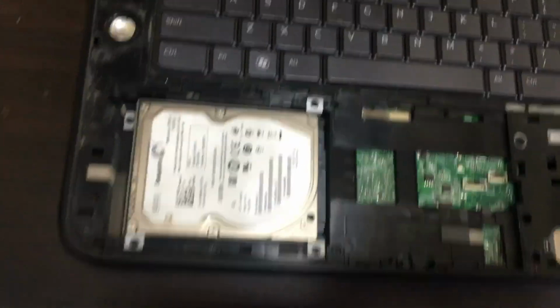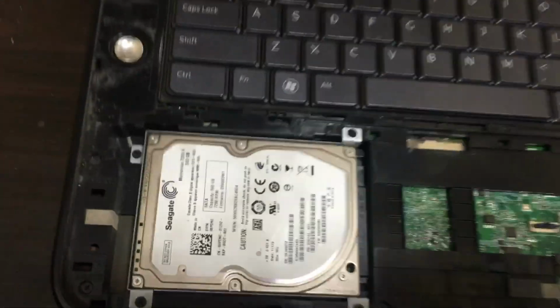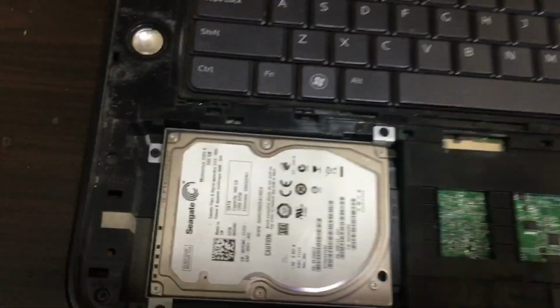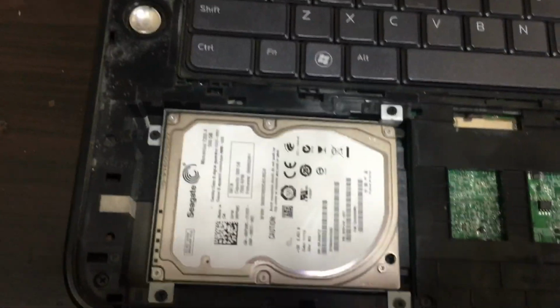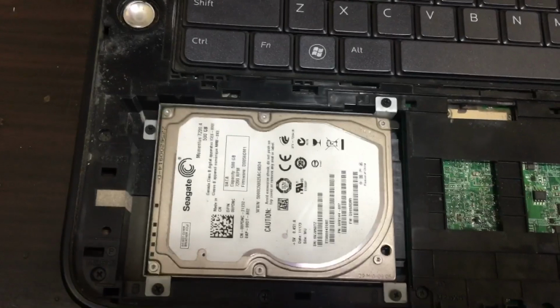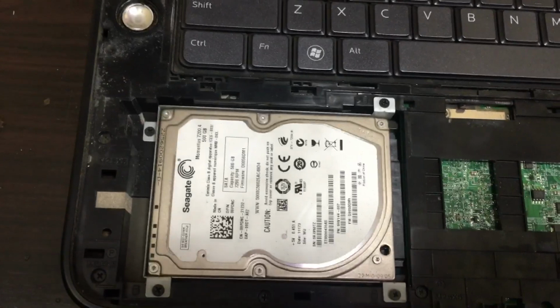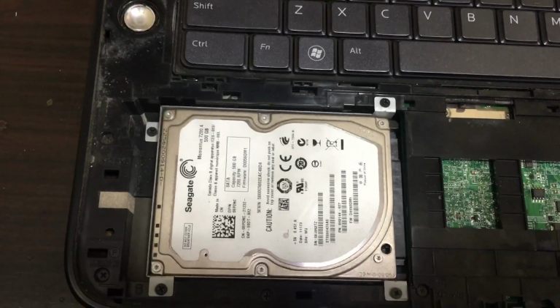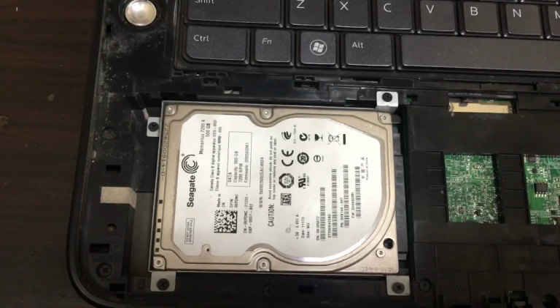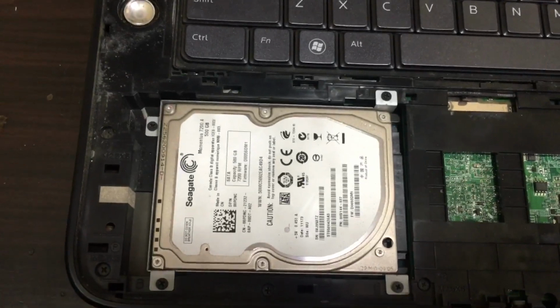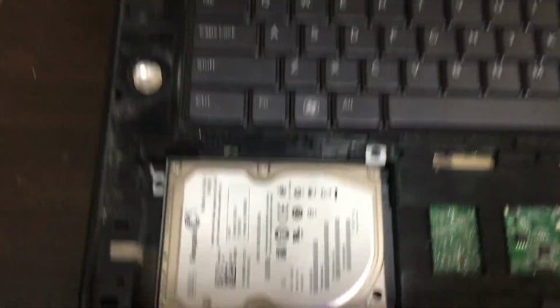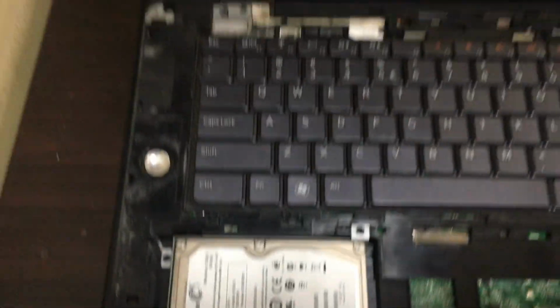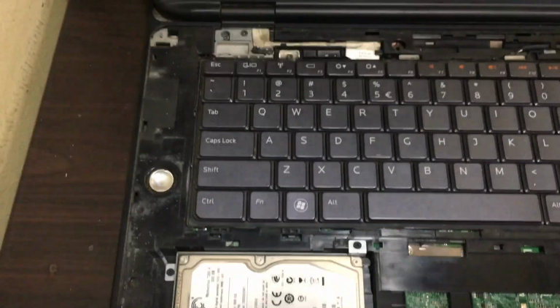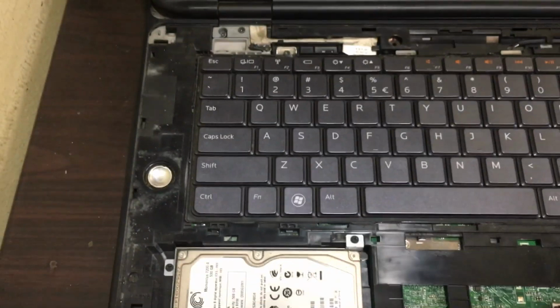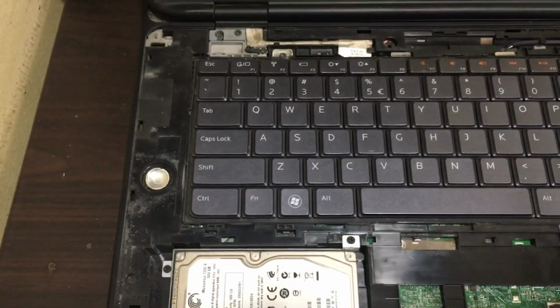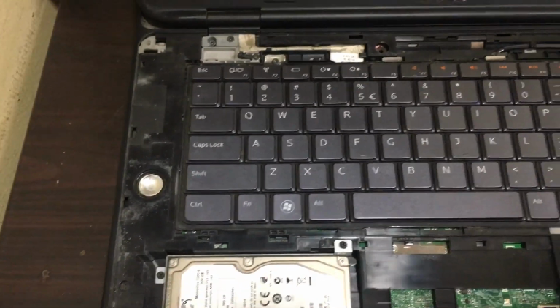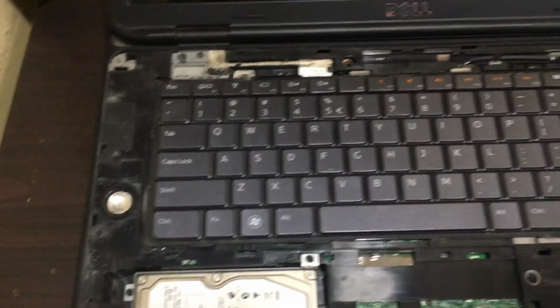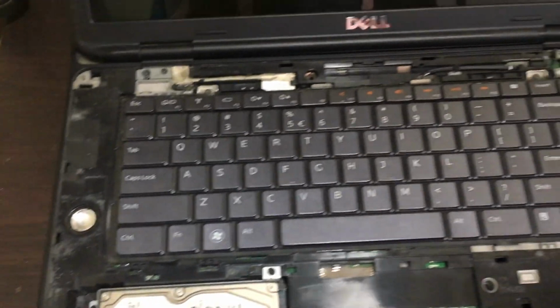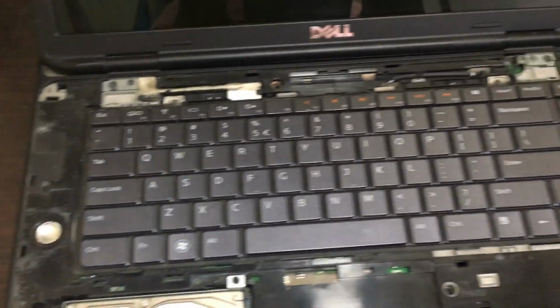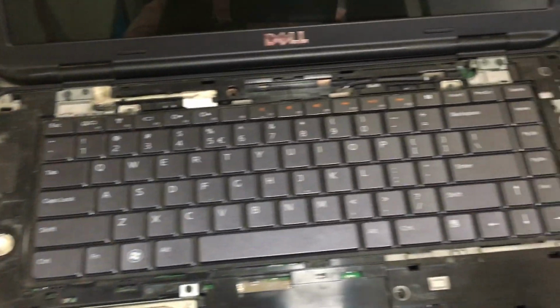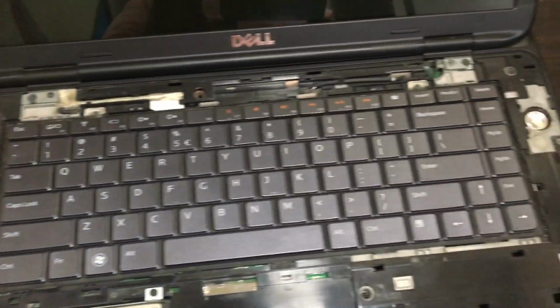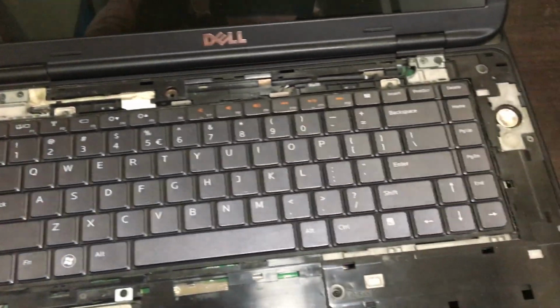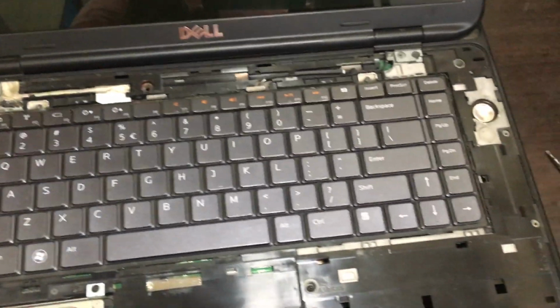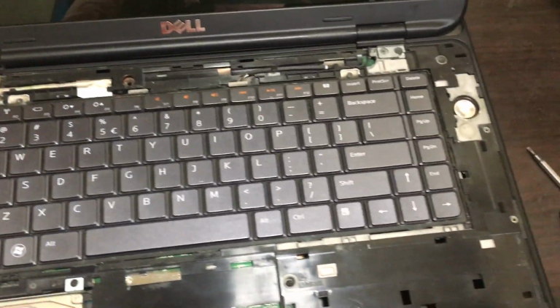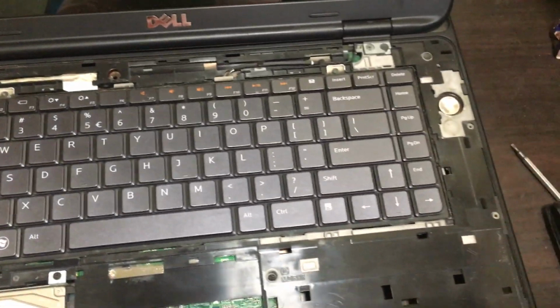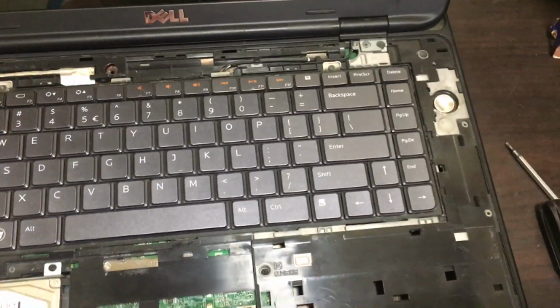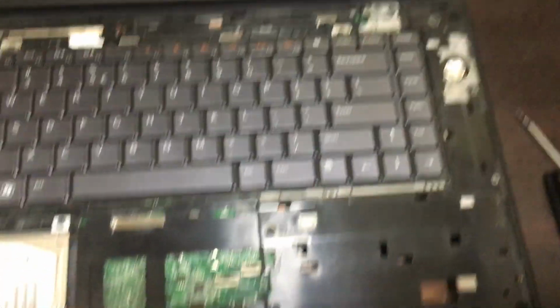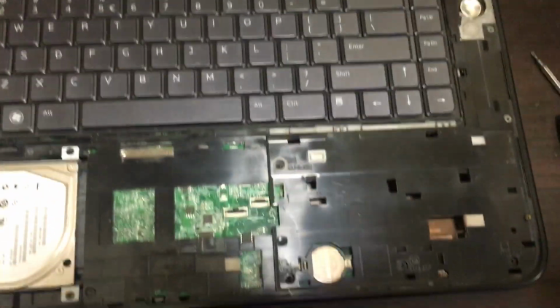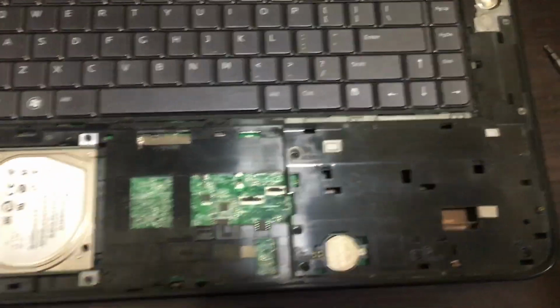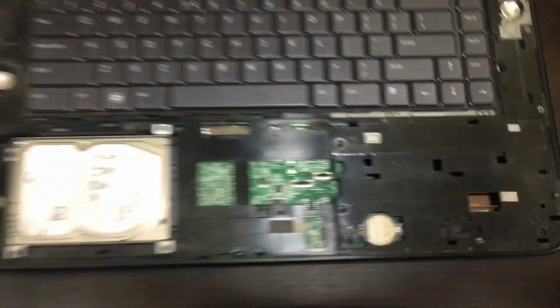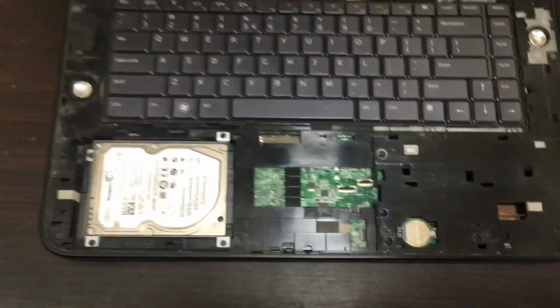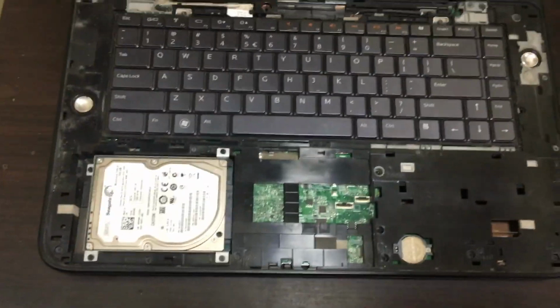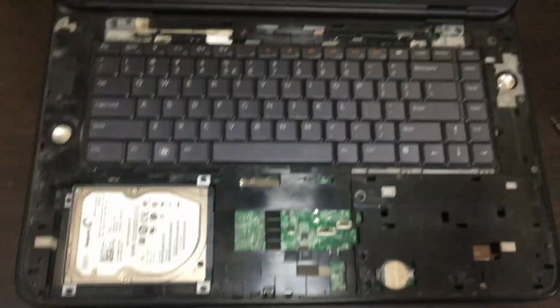Now this is the hard disk. Okay, thank you.